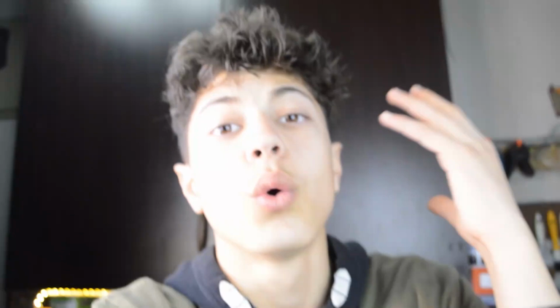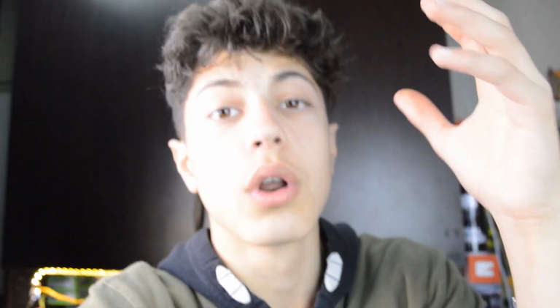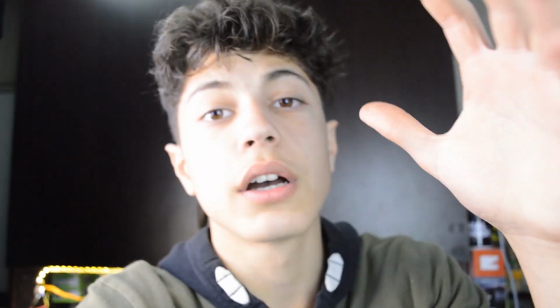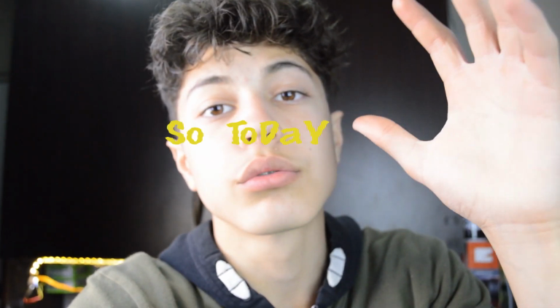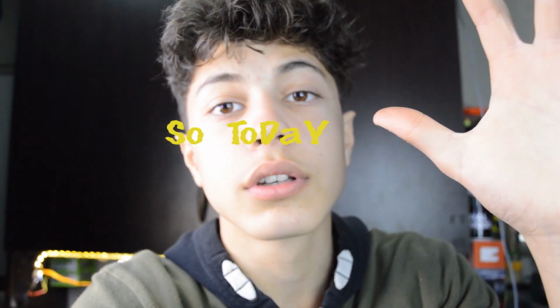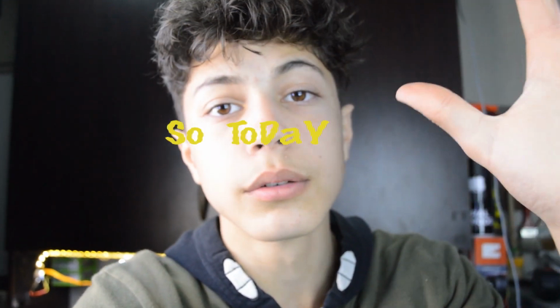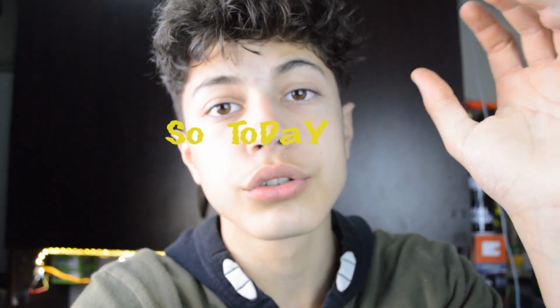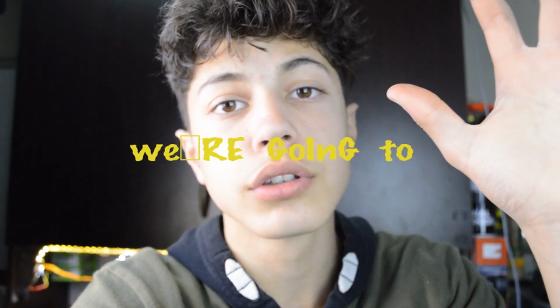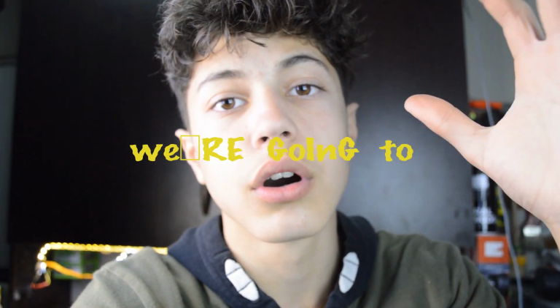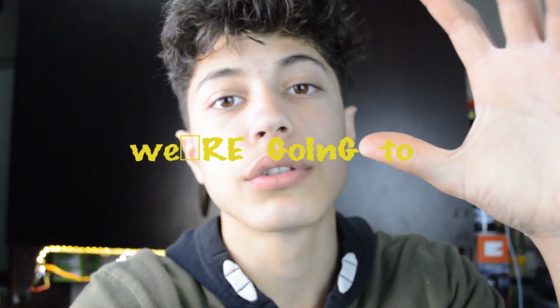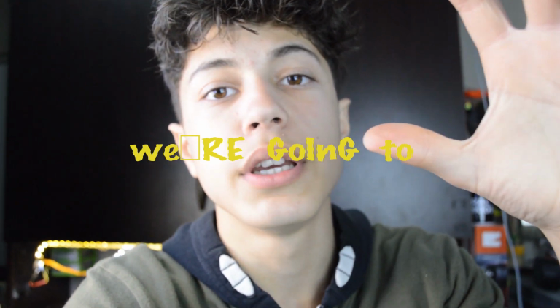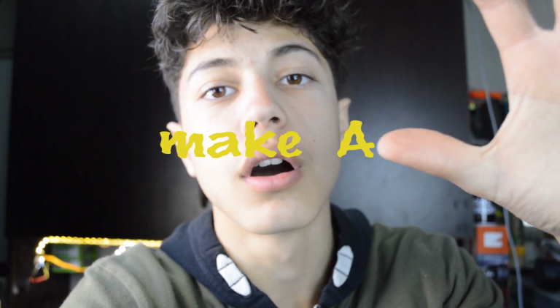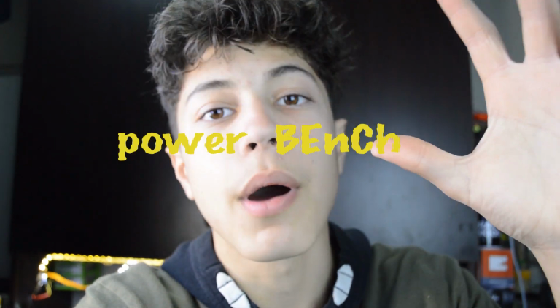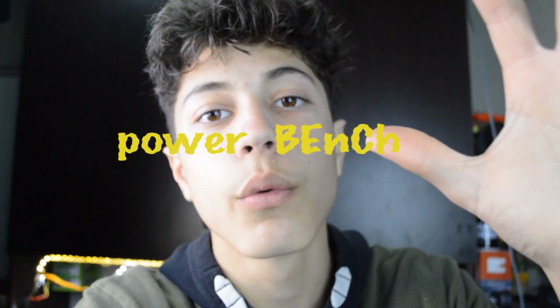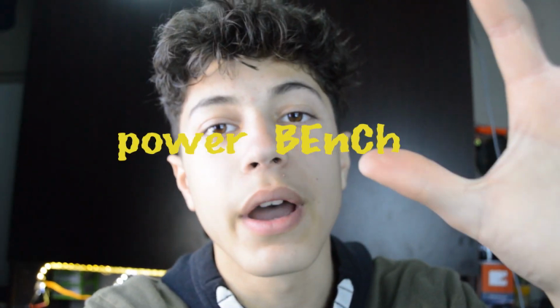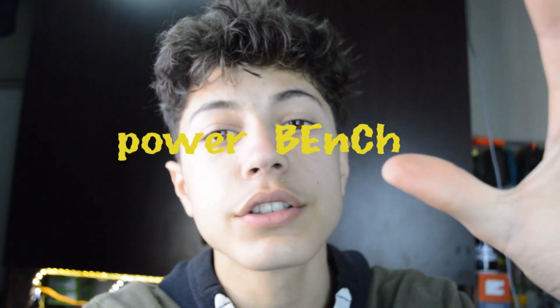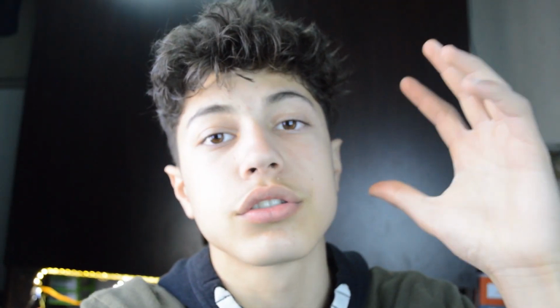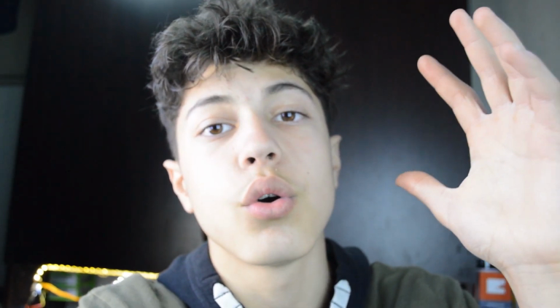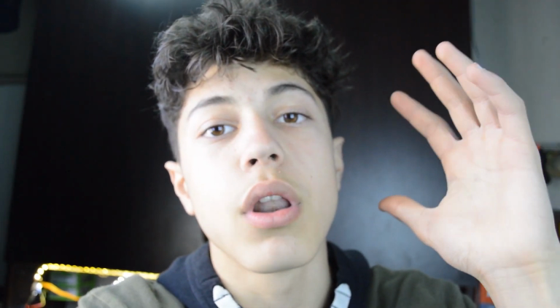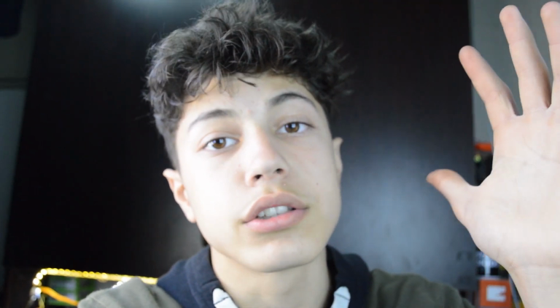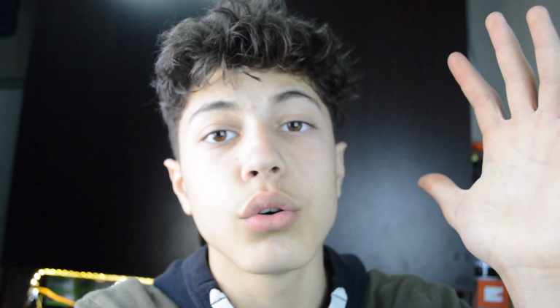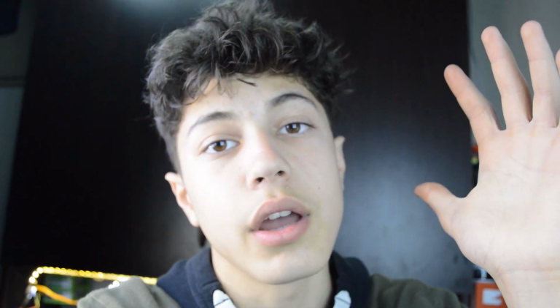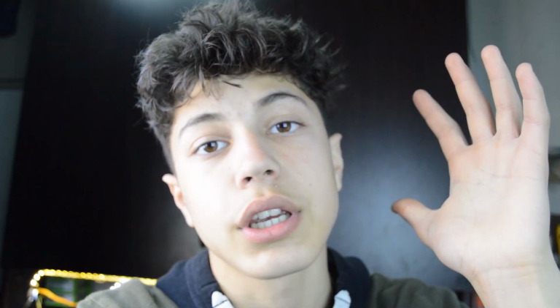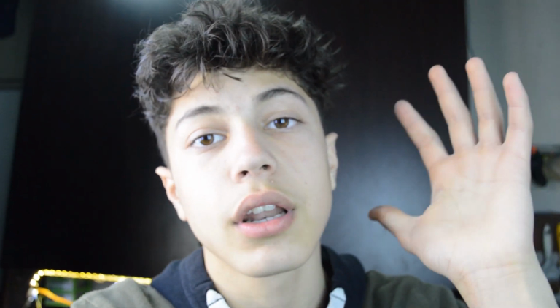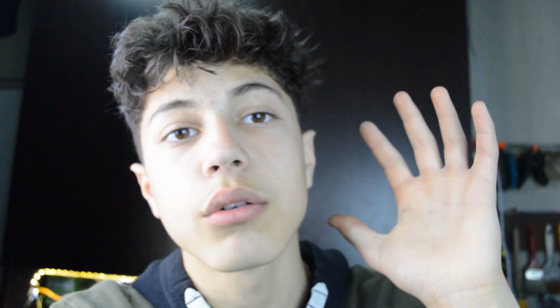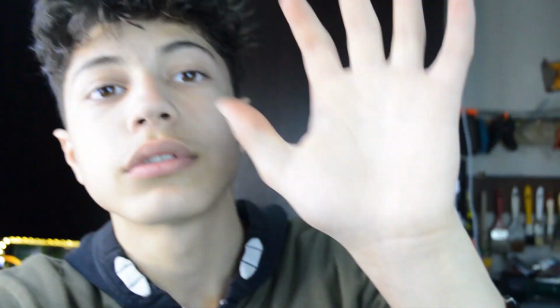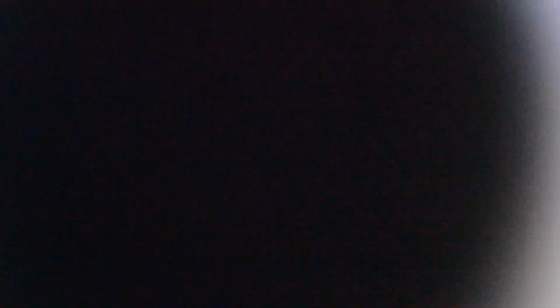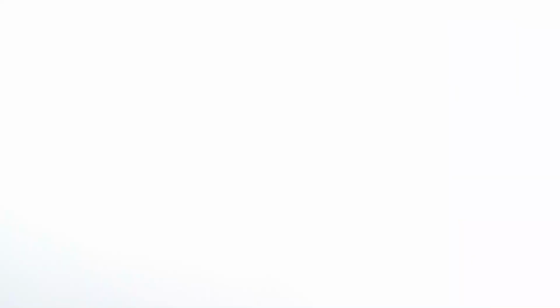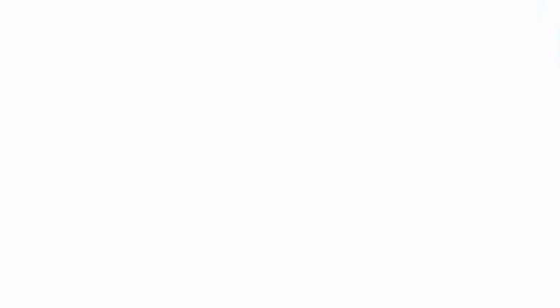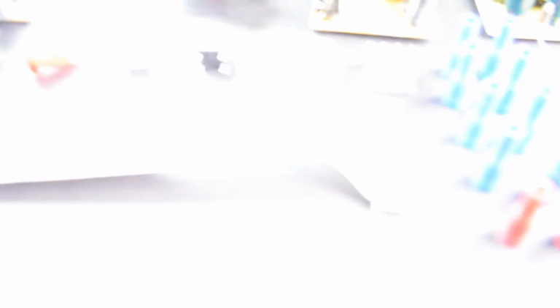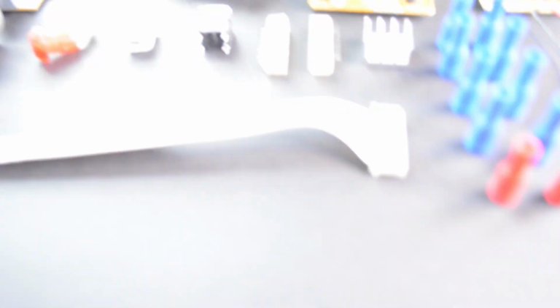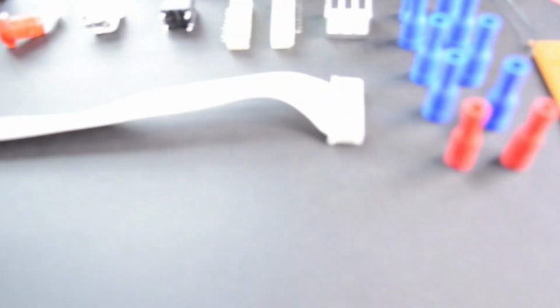What up guys, so today I'm showing you how to make a power bench, so let's go and check it out.